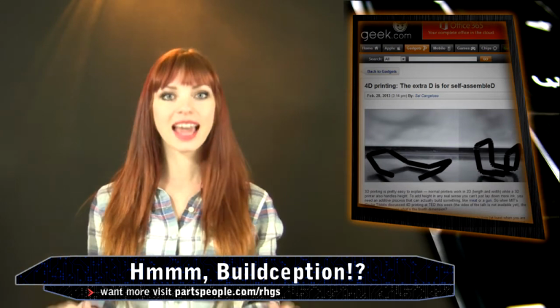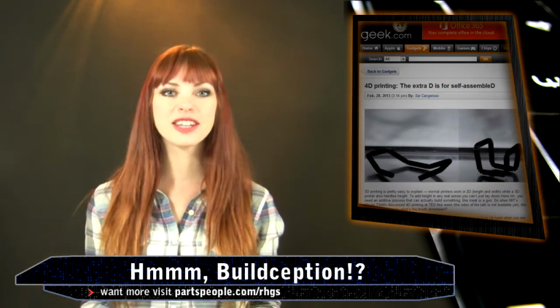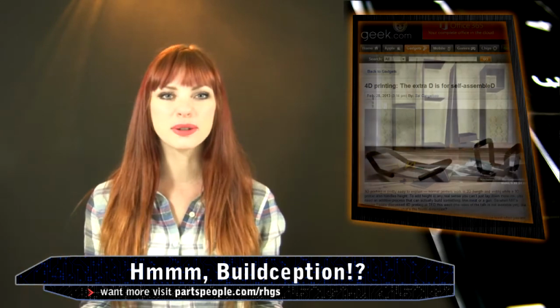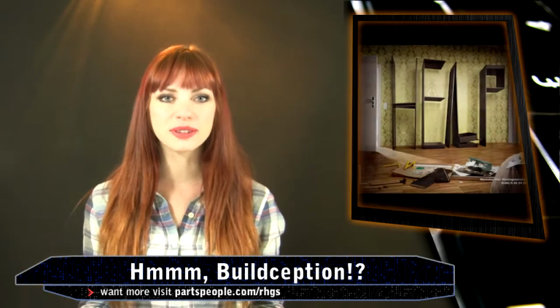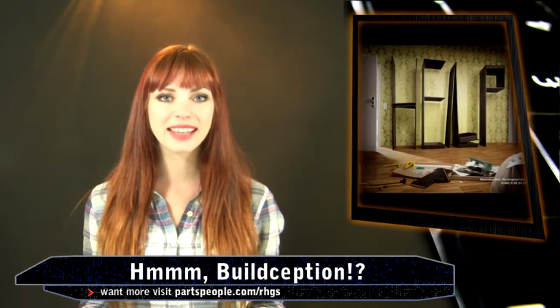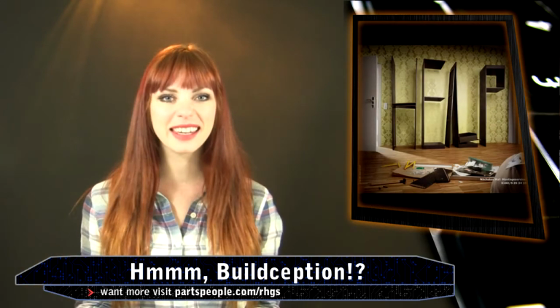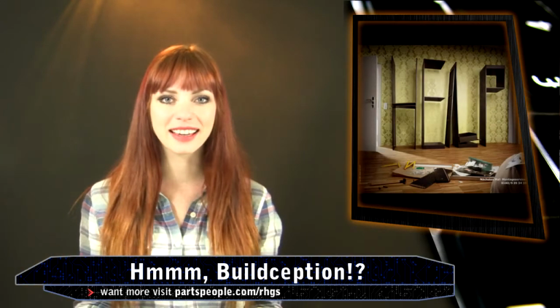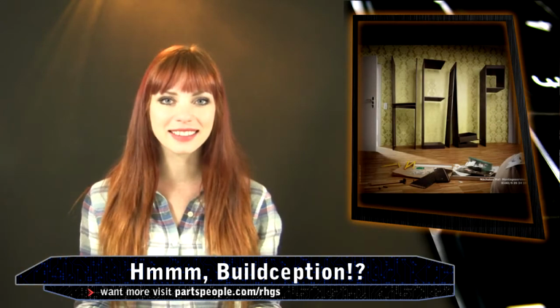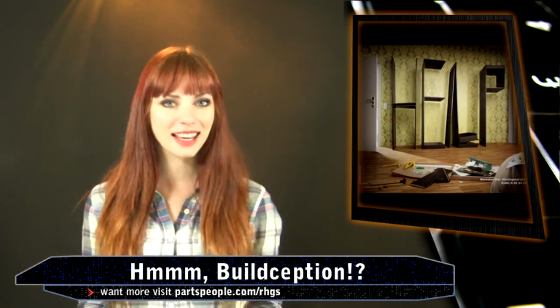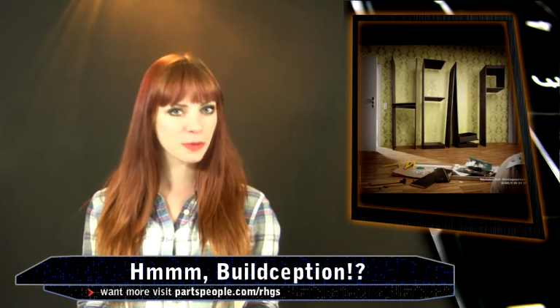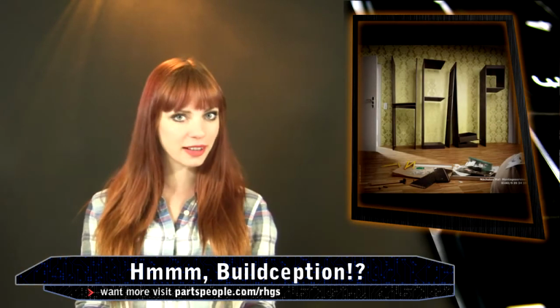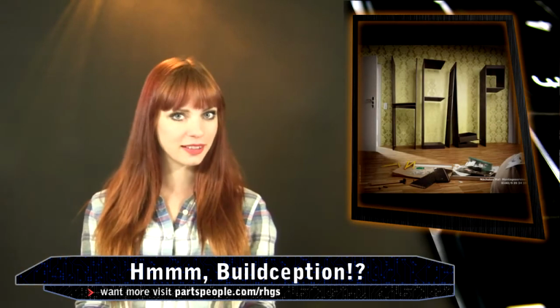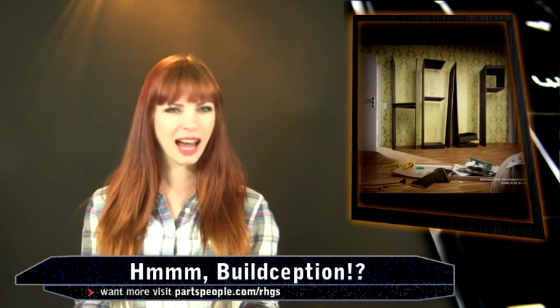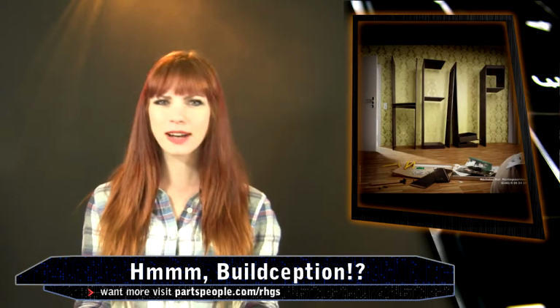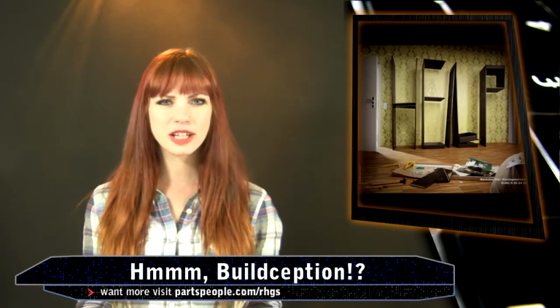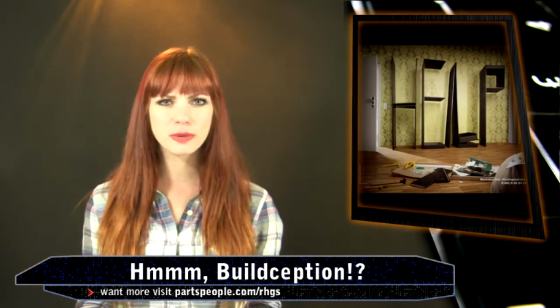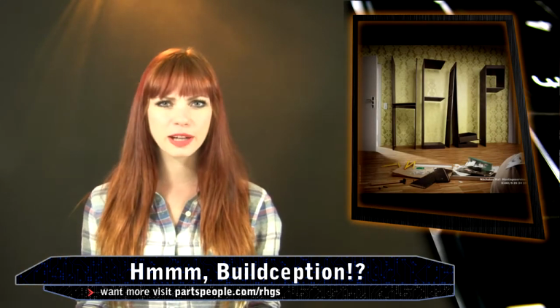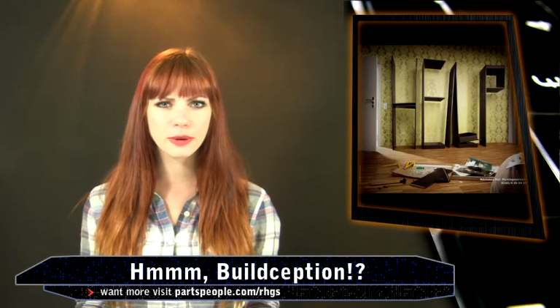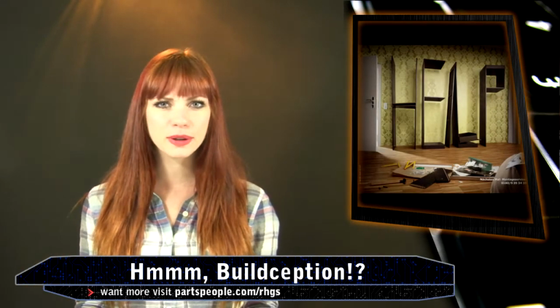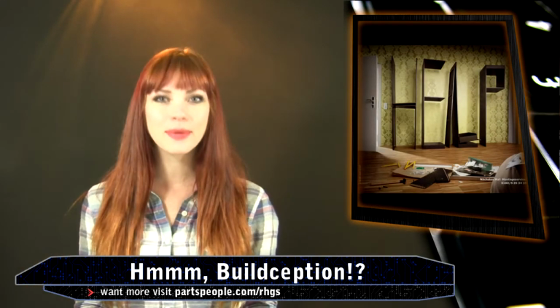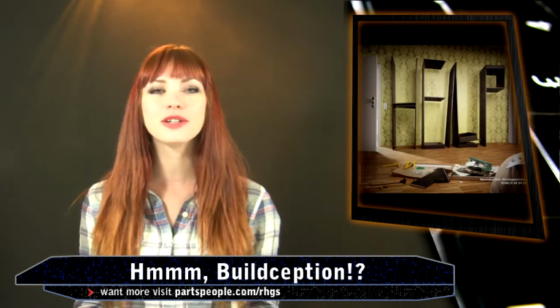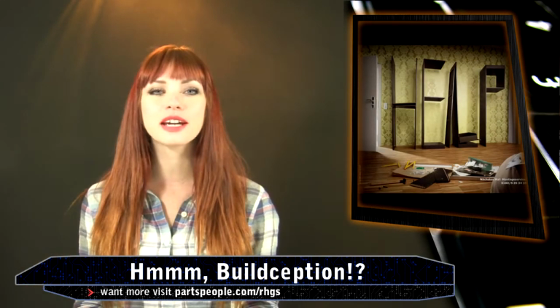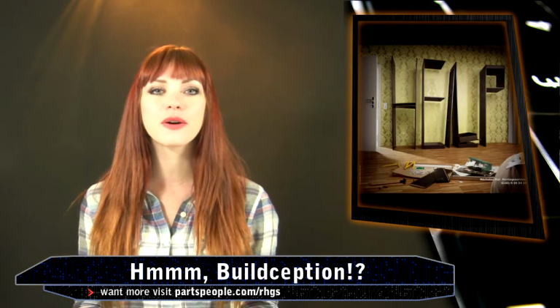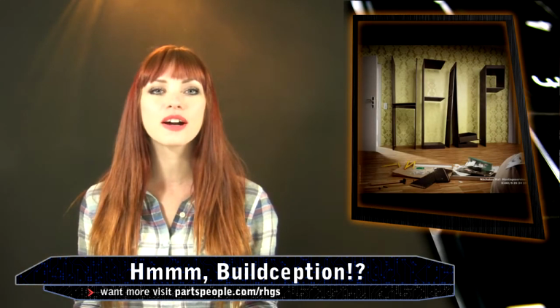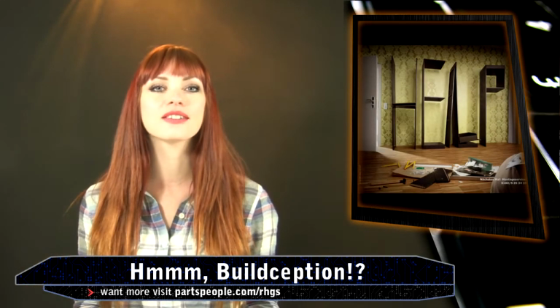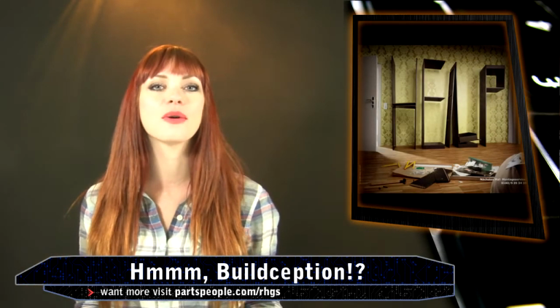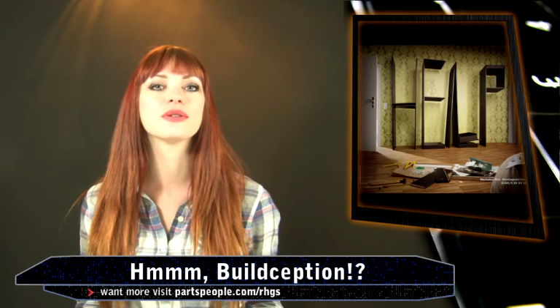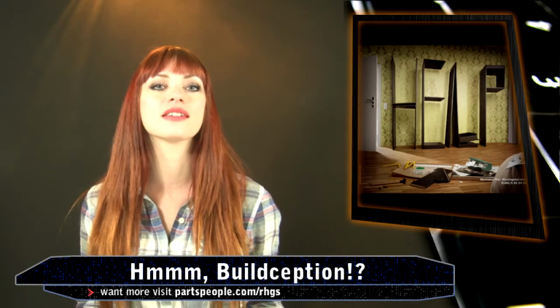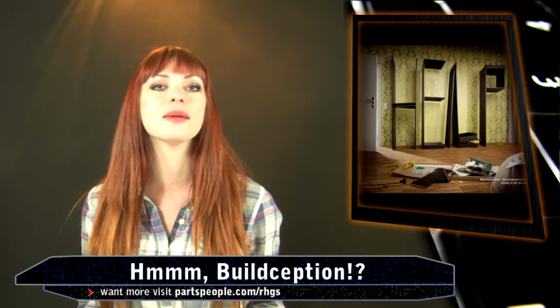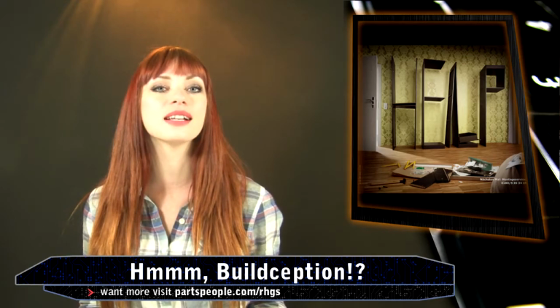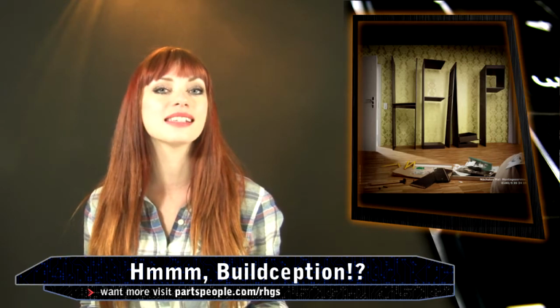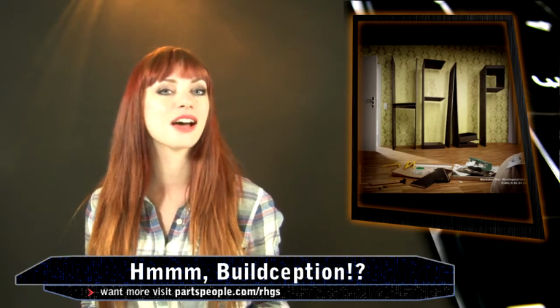I'm lazy and I love this idea. Hey you, Ikea, guess what? I don't need your manual. My new decor is going to assemble itself.